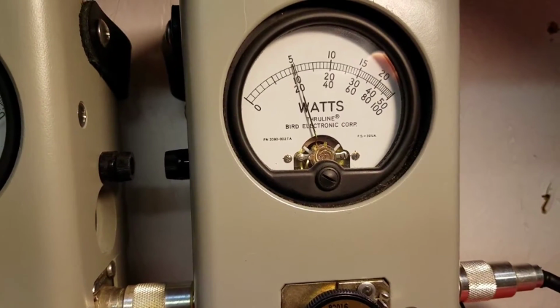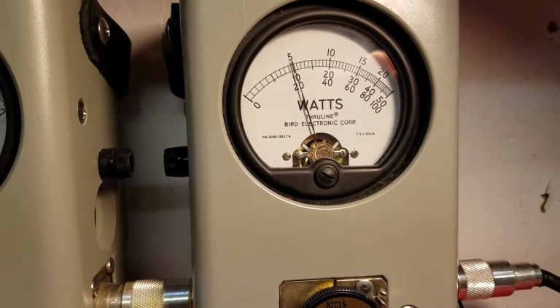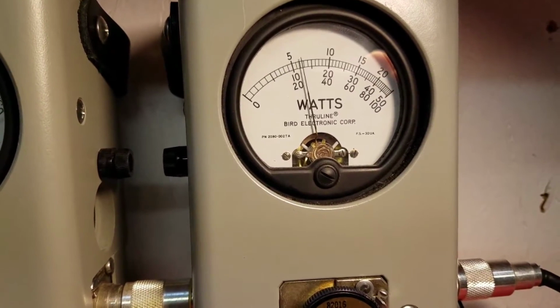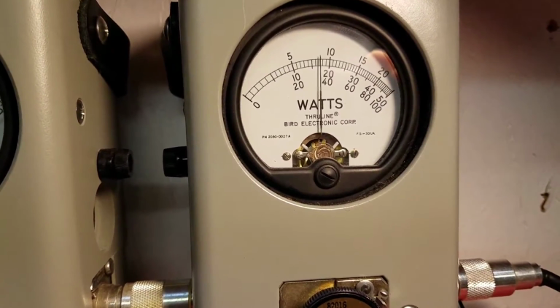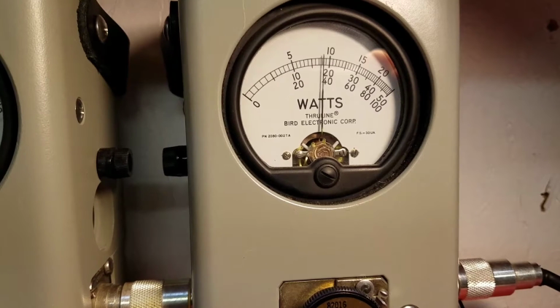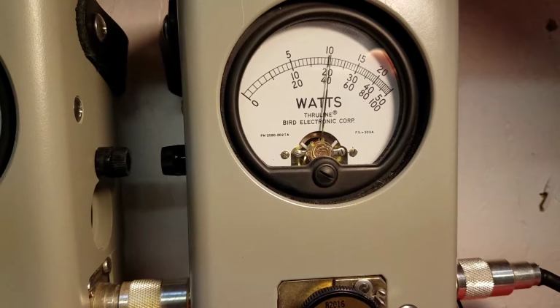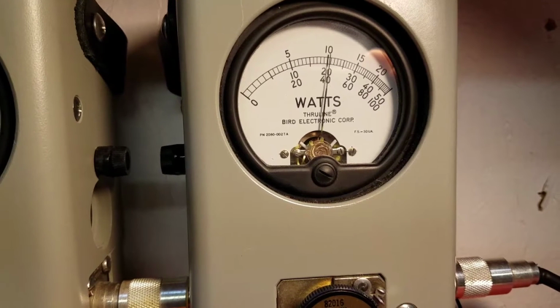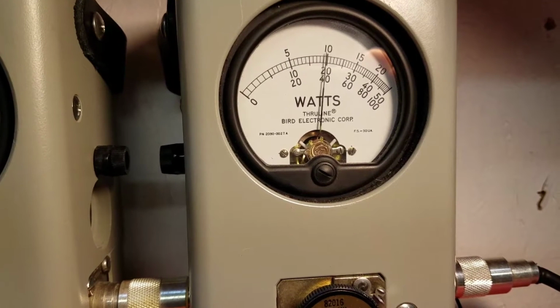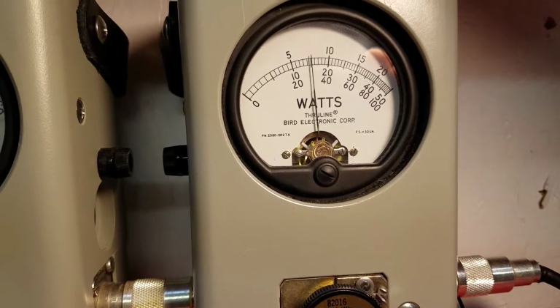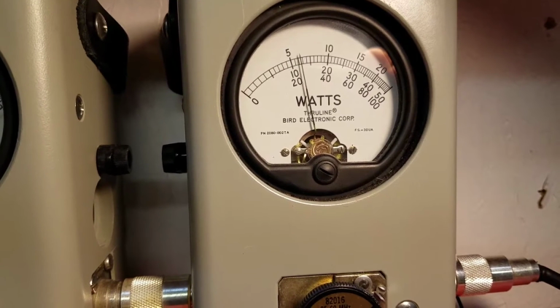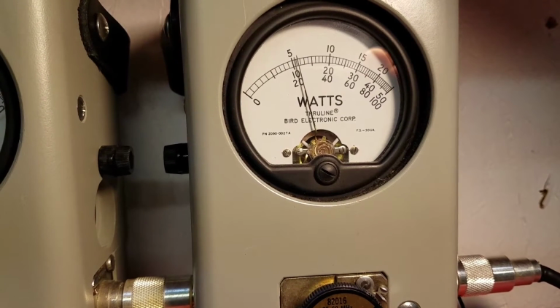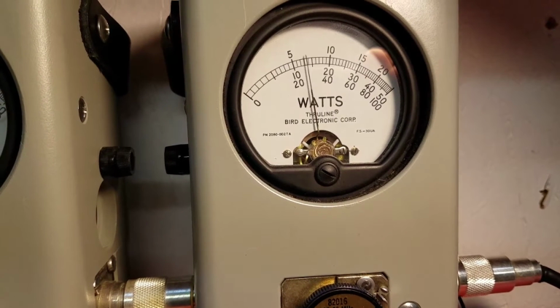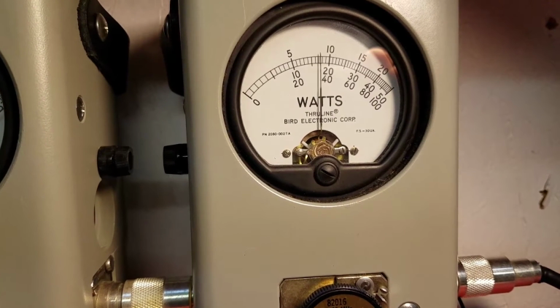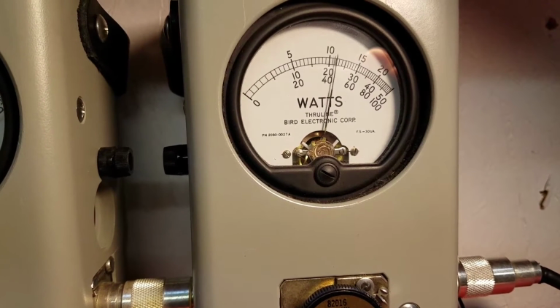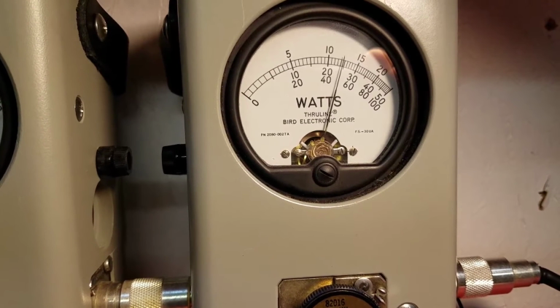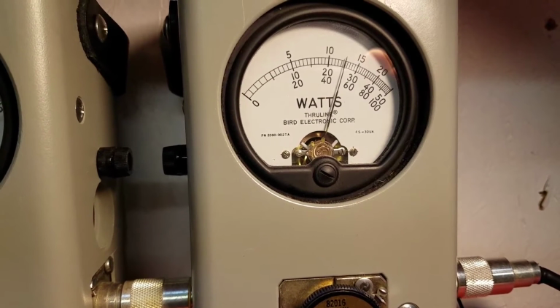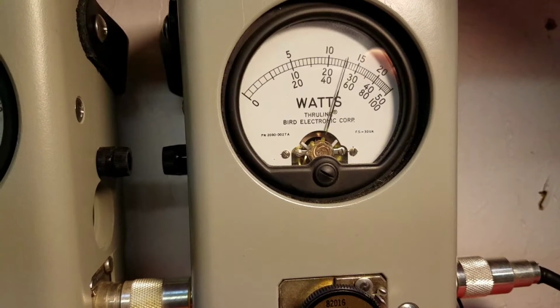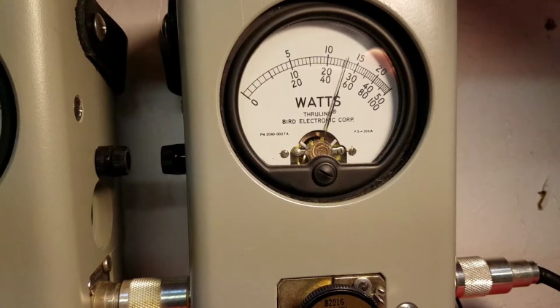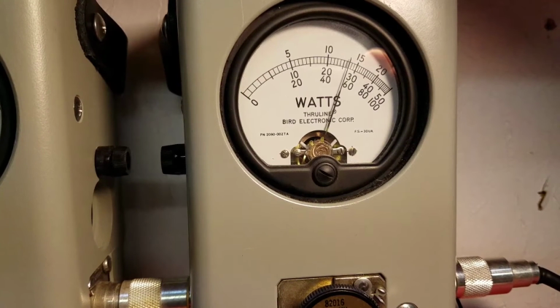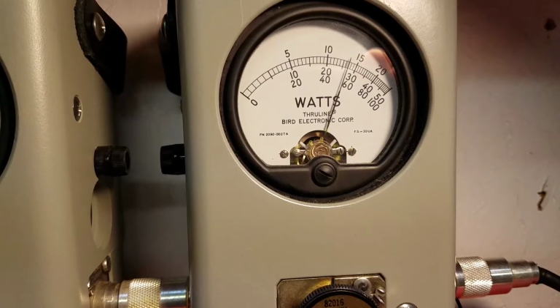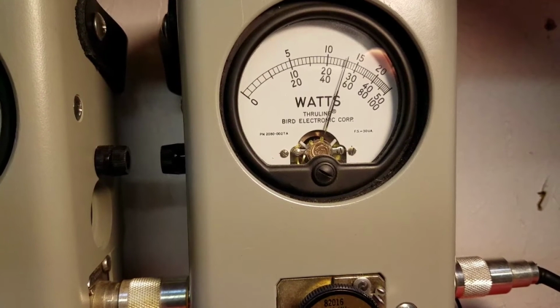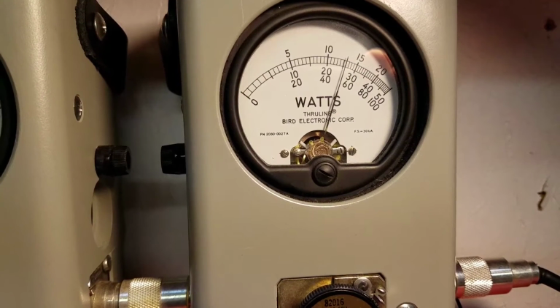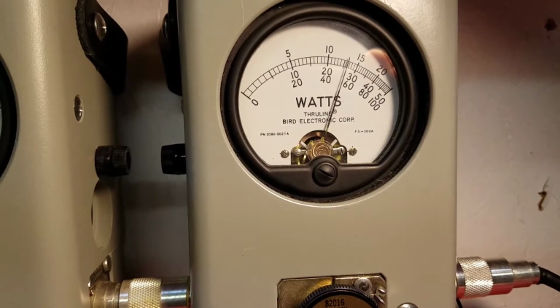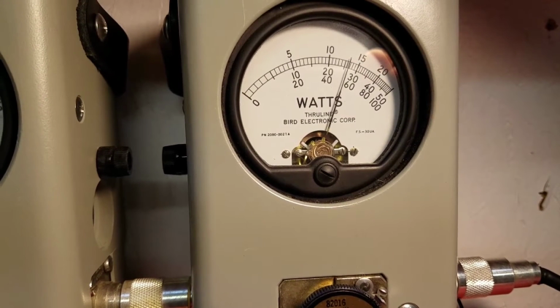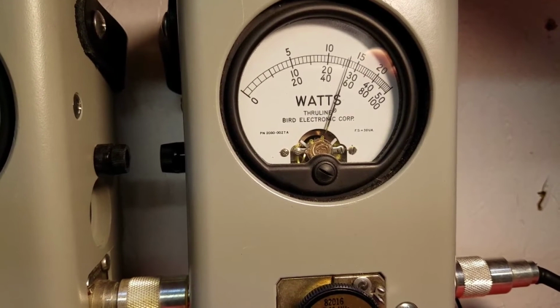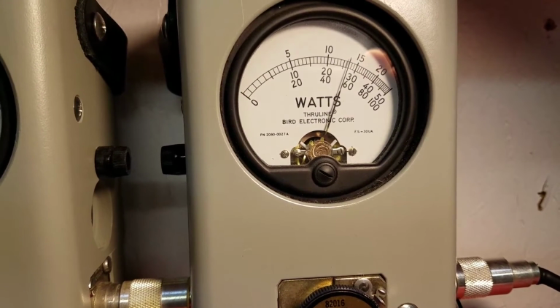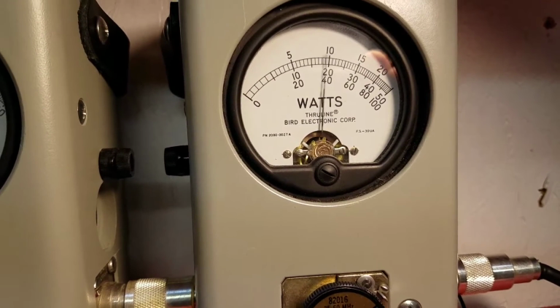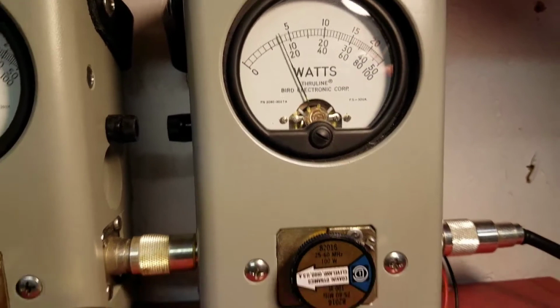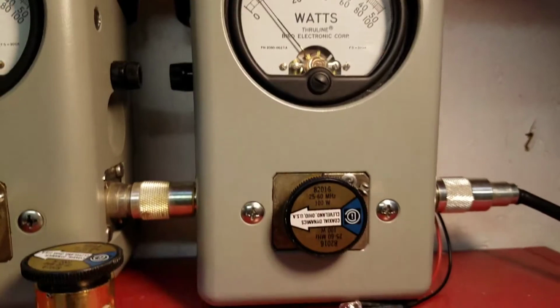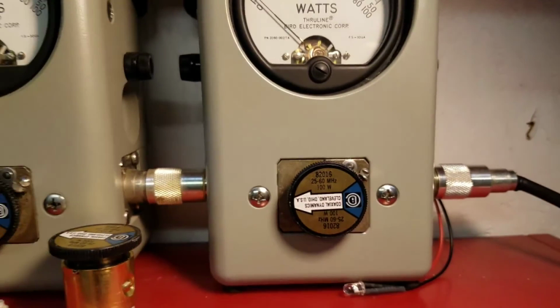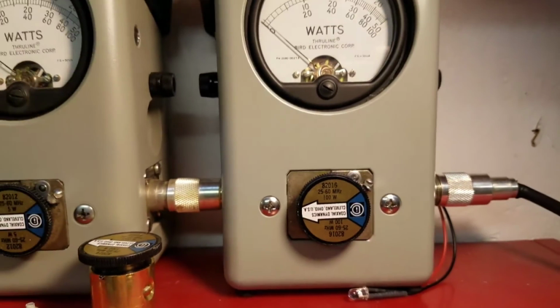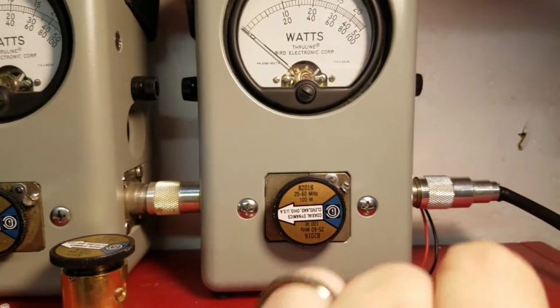I'm going to show you average power swing. Hellooo — 52 bird.